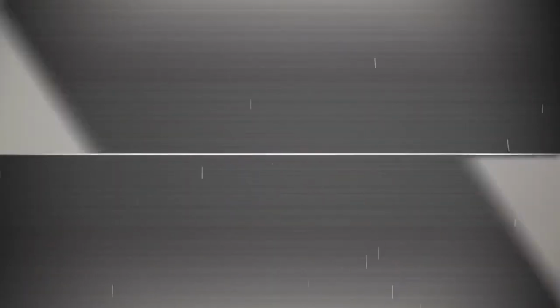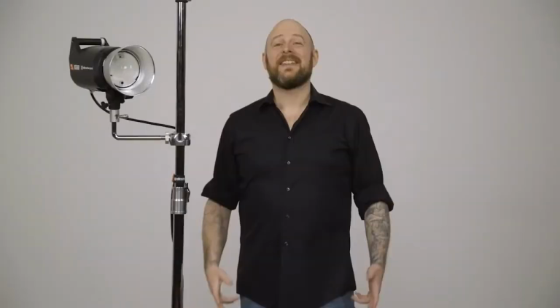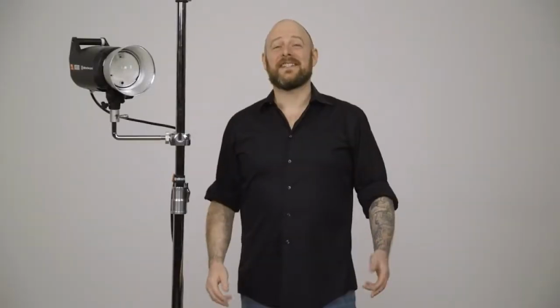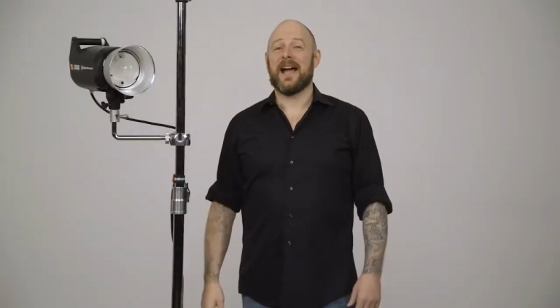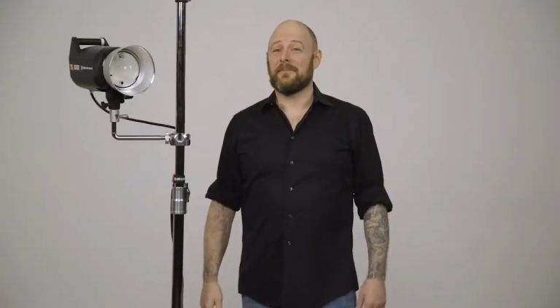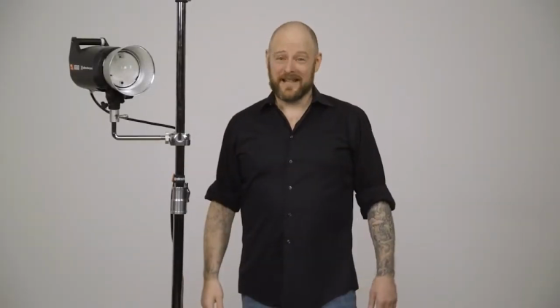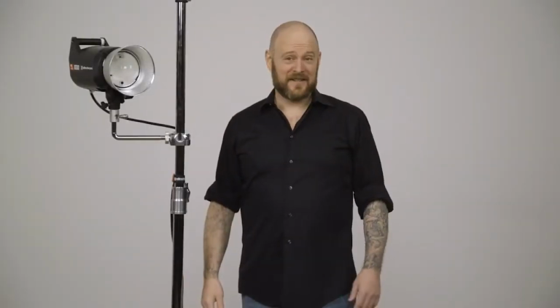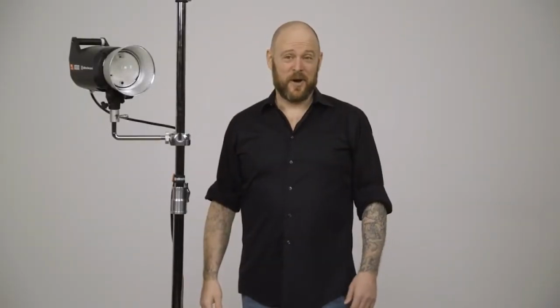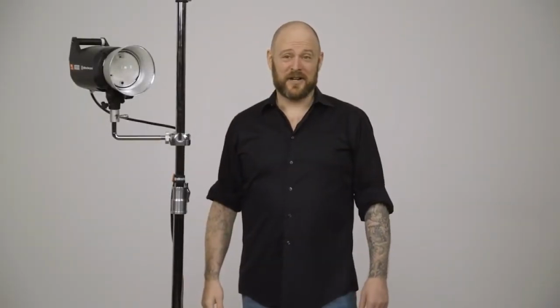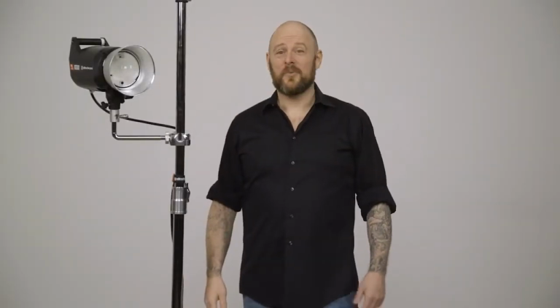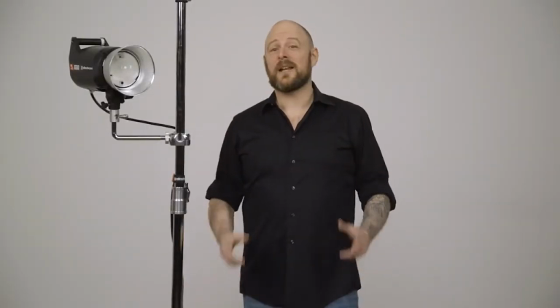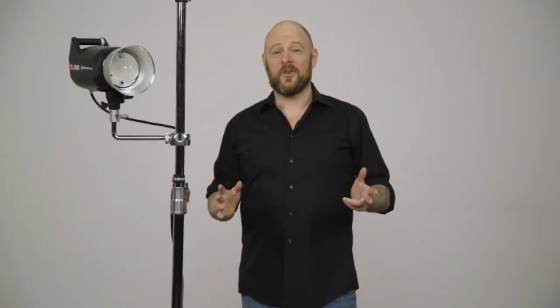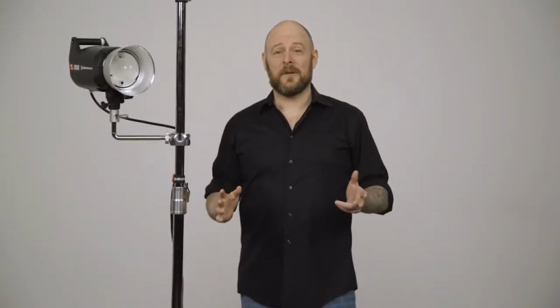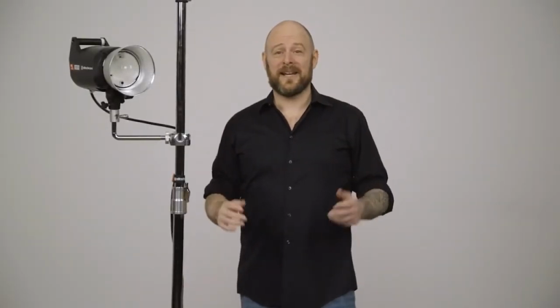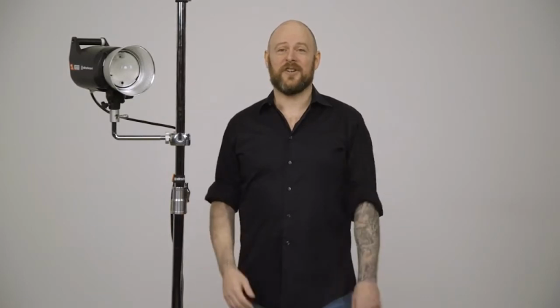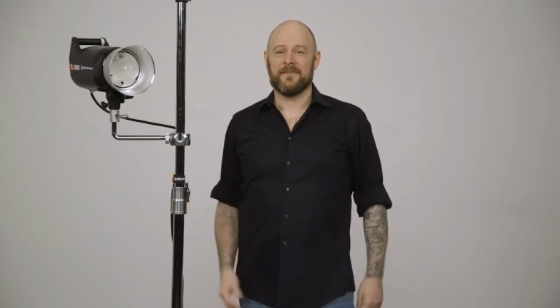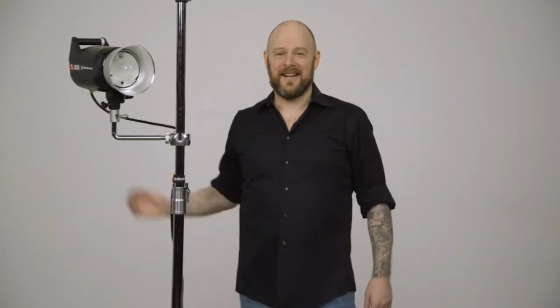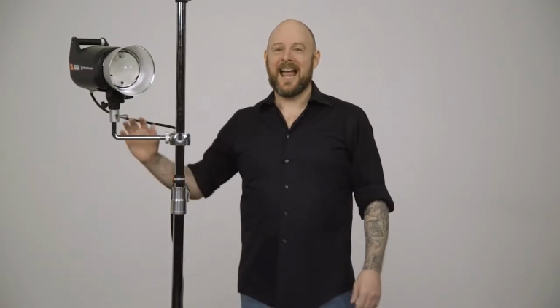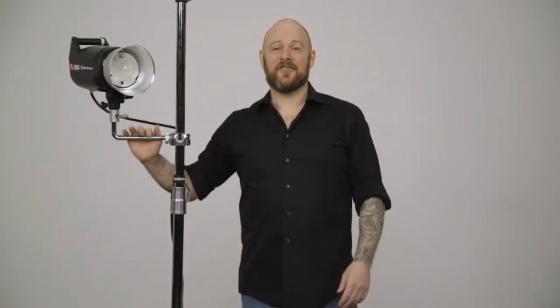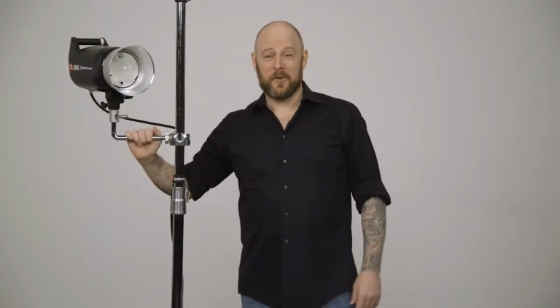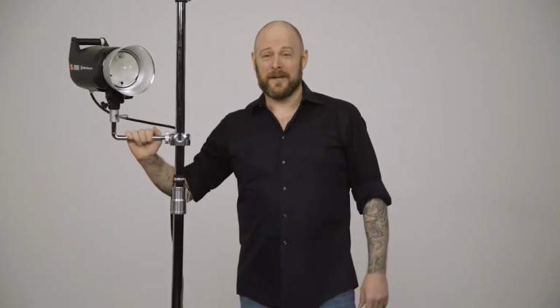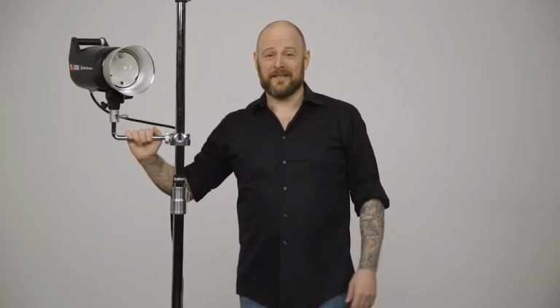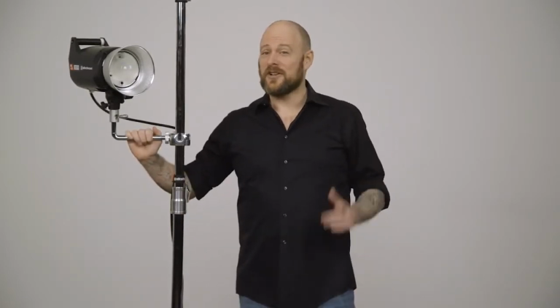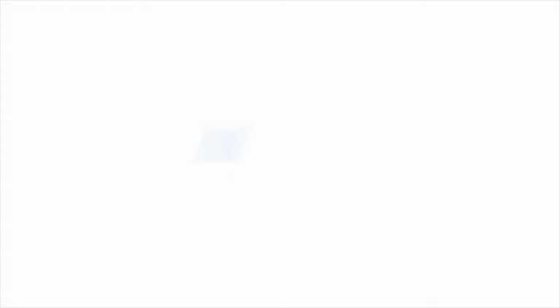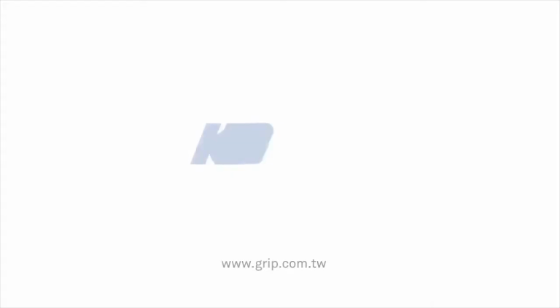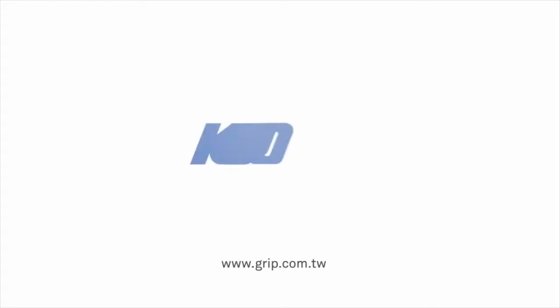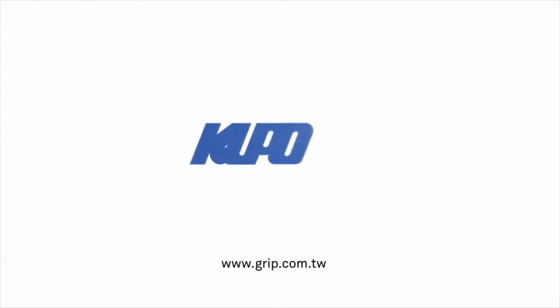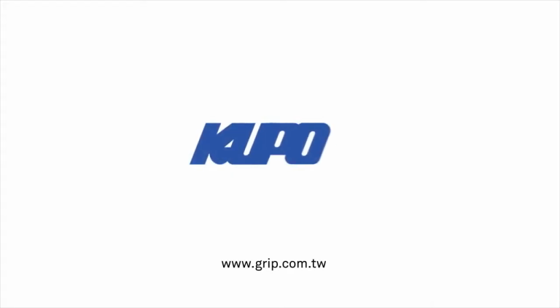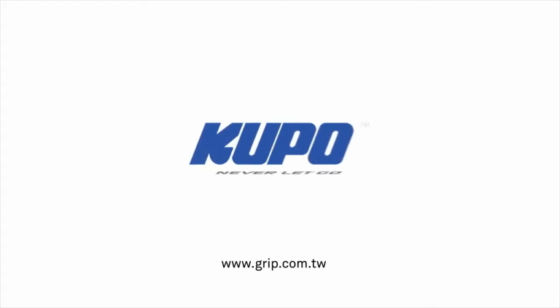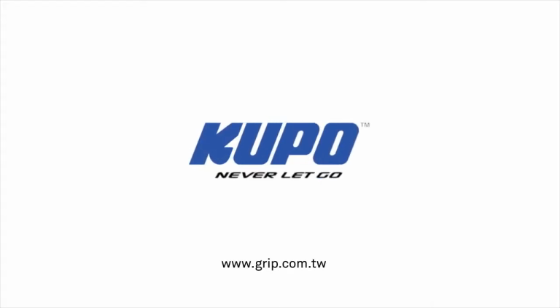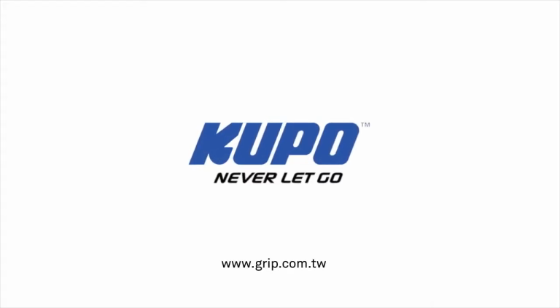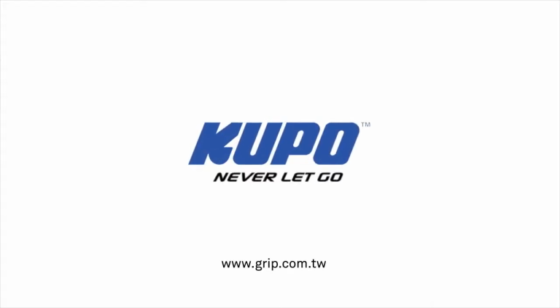Now that's a wrap. Thanks for watching. When it comes to your image making dreams and your grip equipment, at Kupo we like to say never let go.